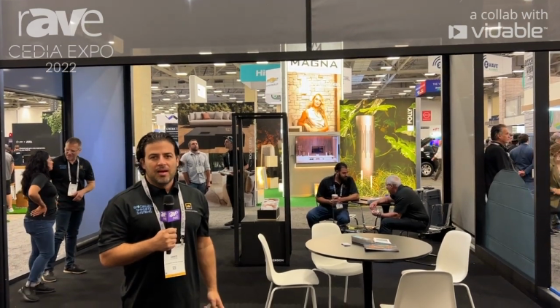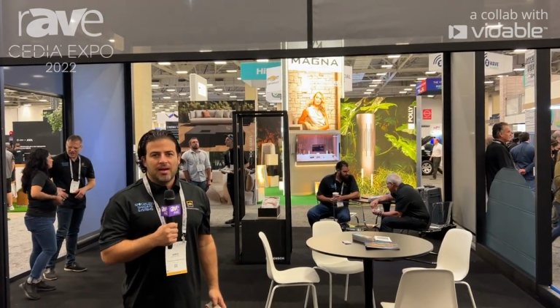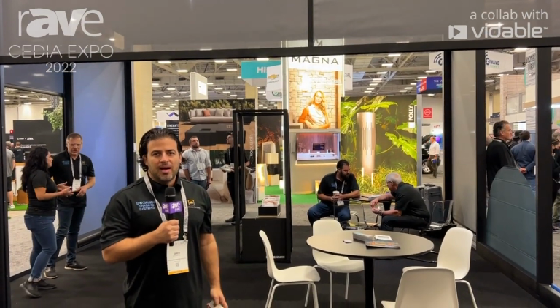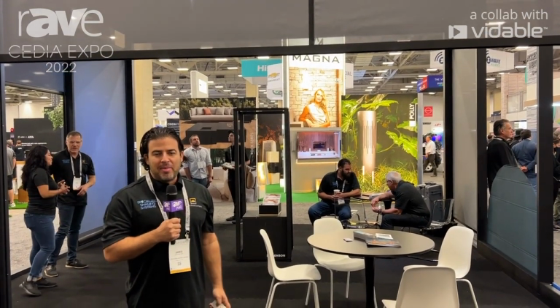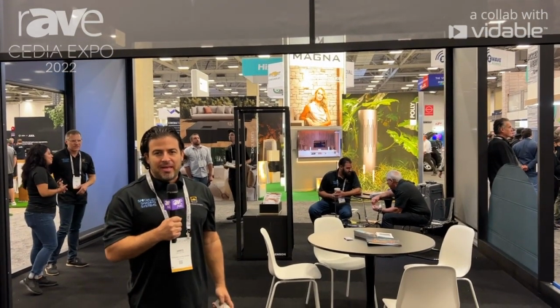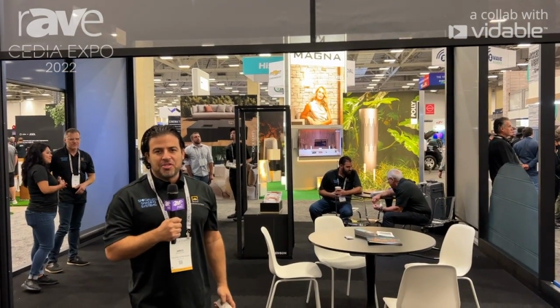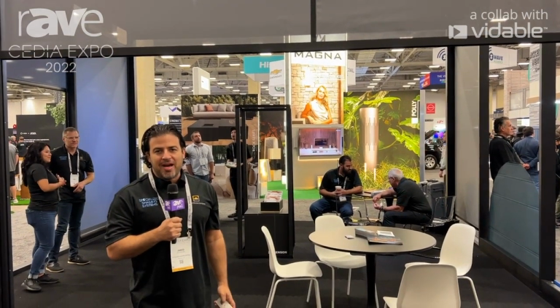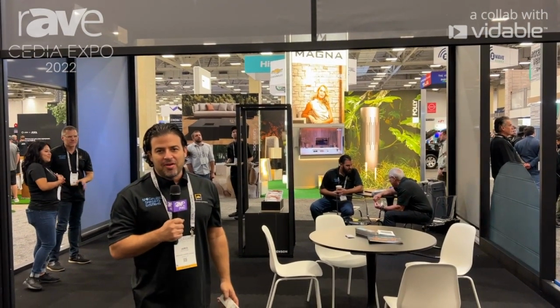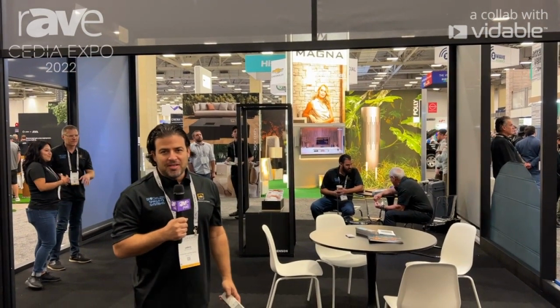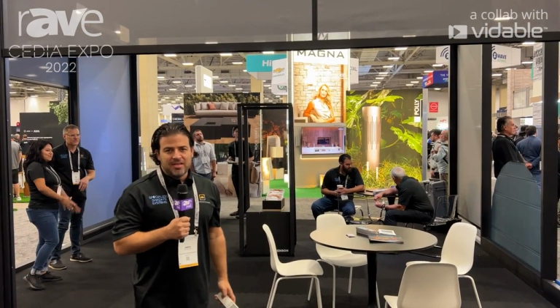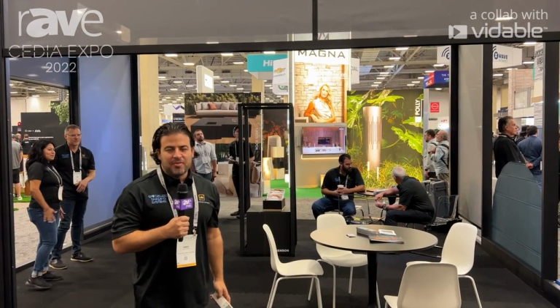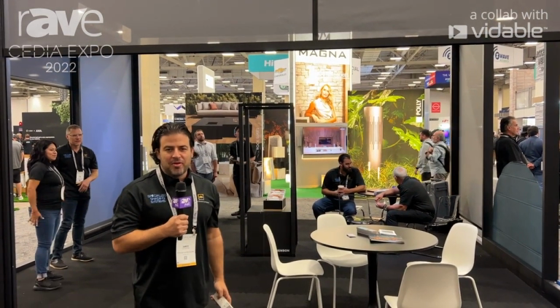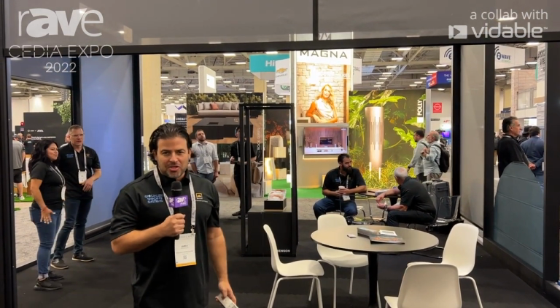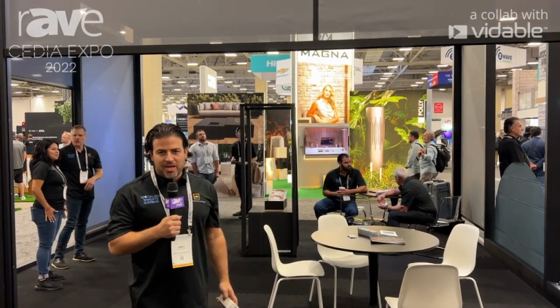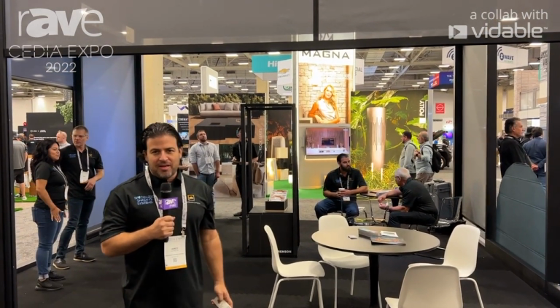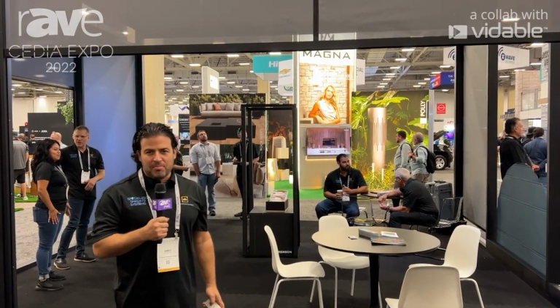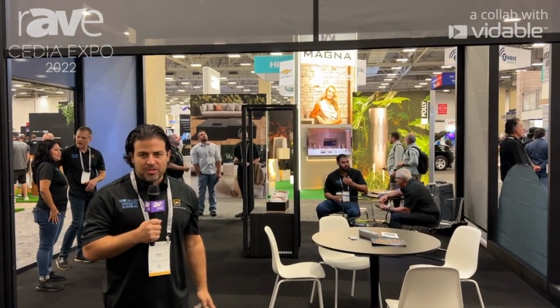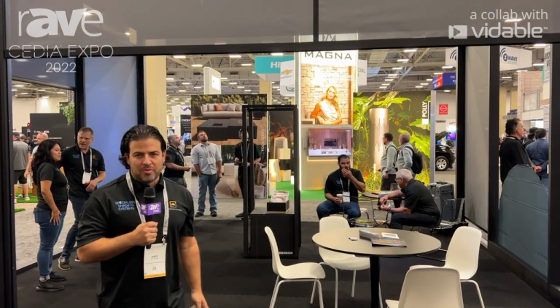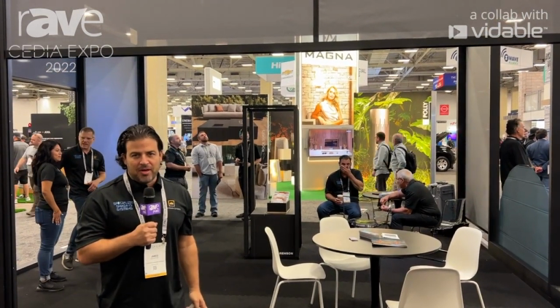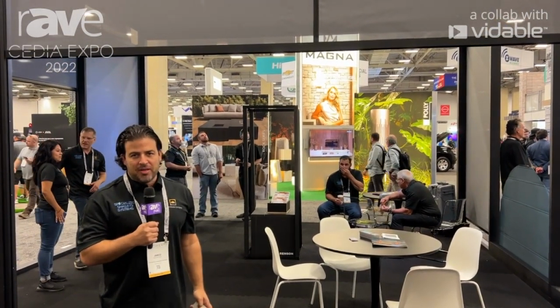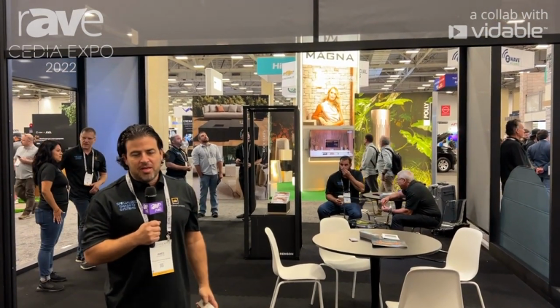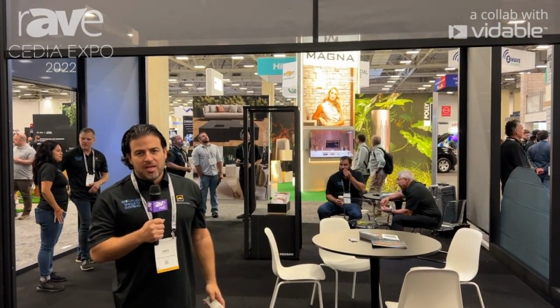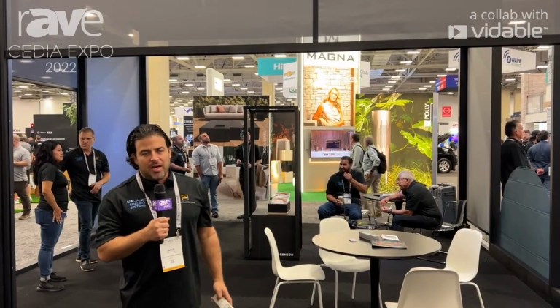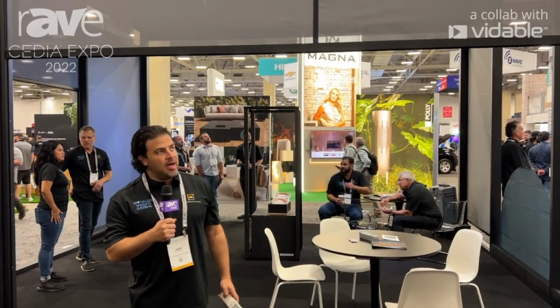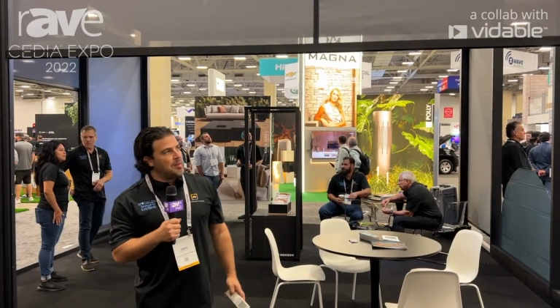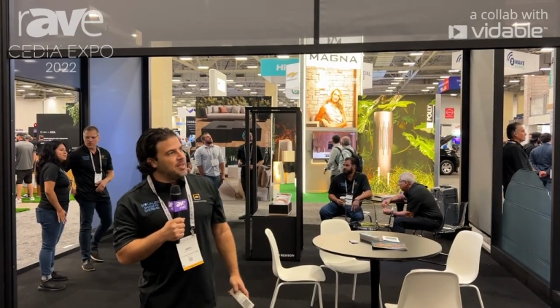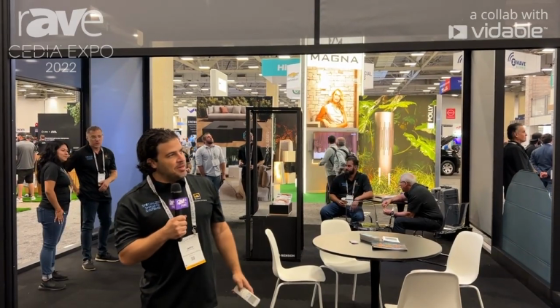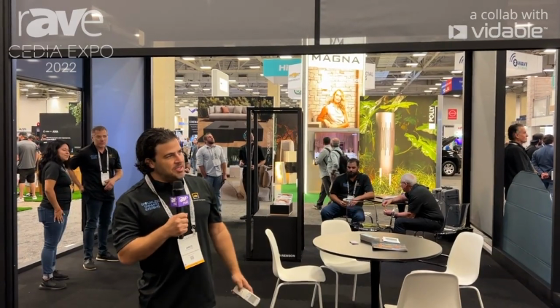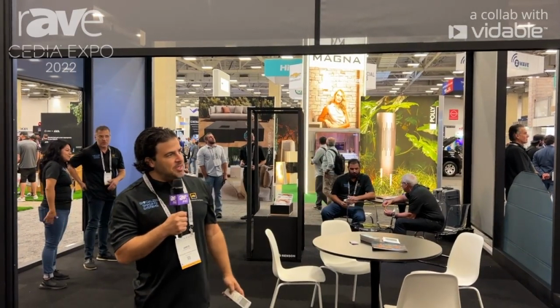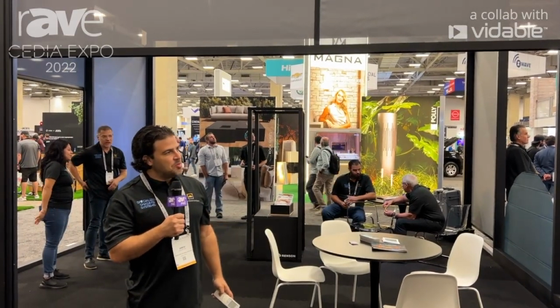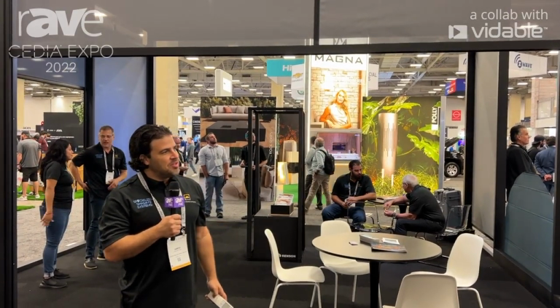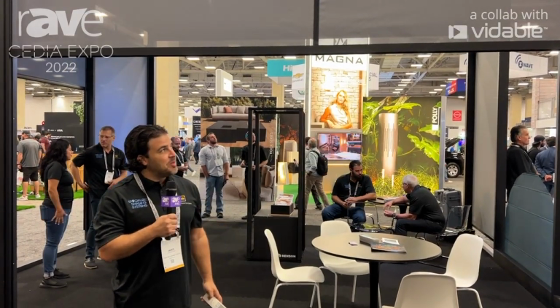Hi, my name is Jarek Reinitsky from Crown Shade in Baltimore, Maryland, here at Cedia 2022.